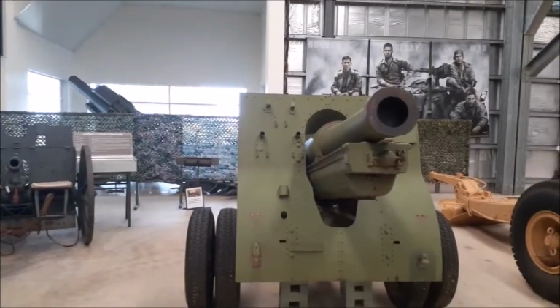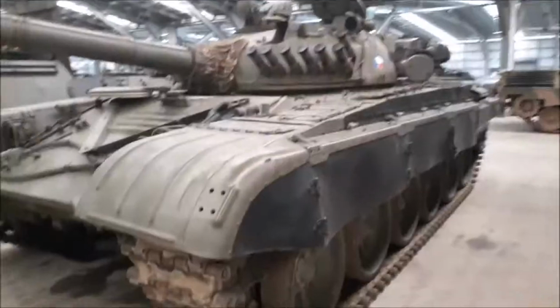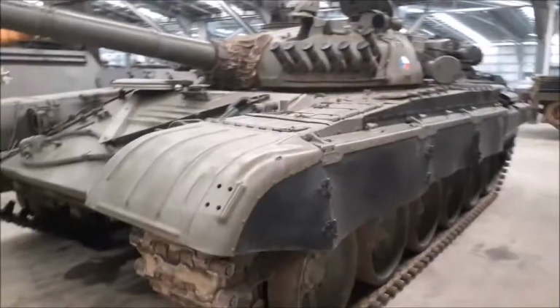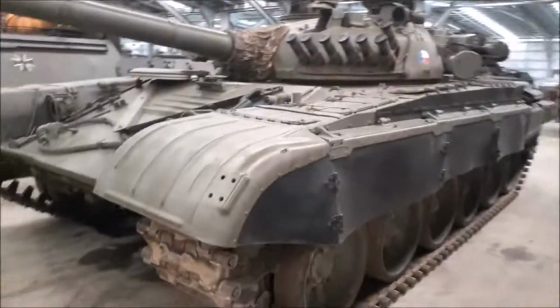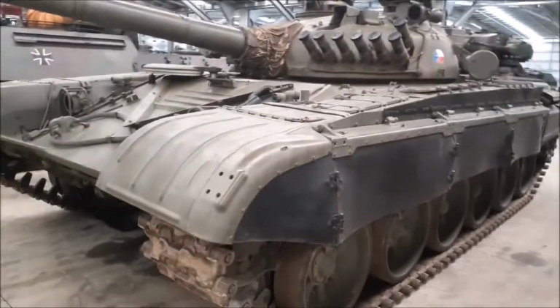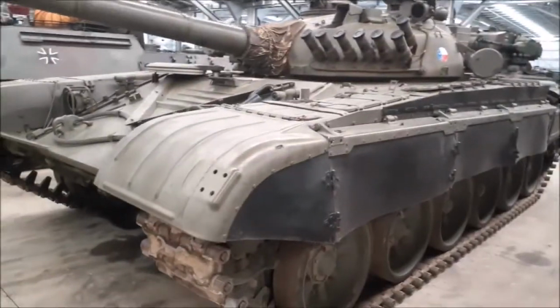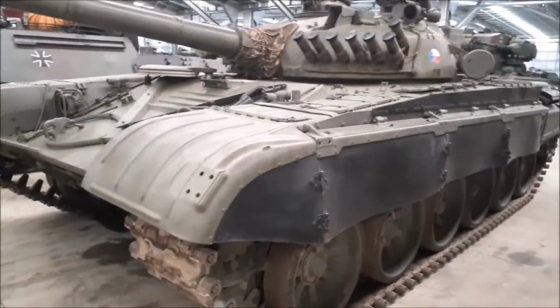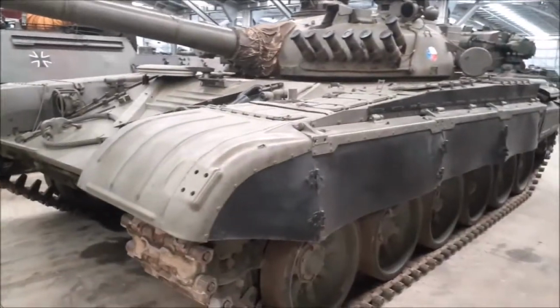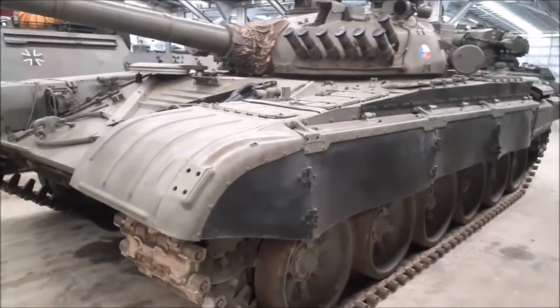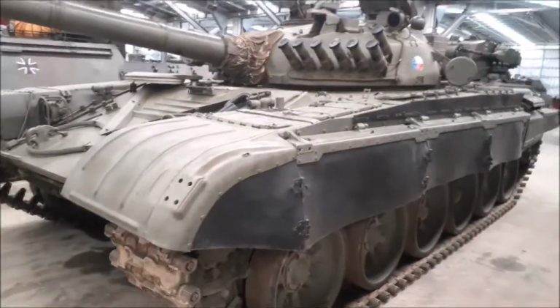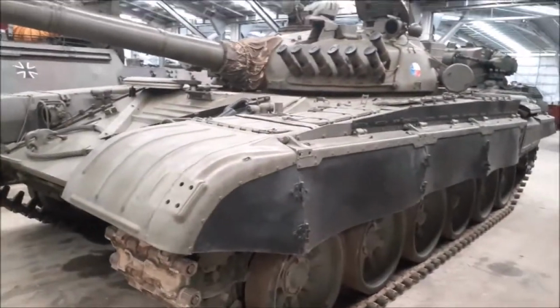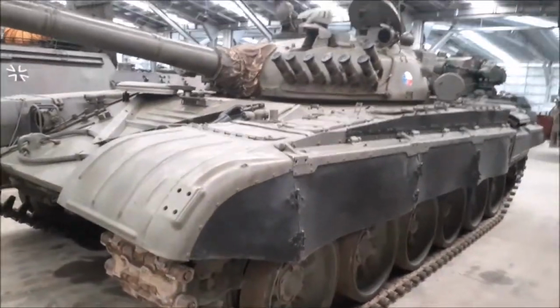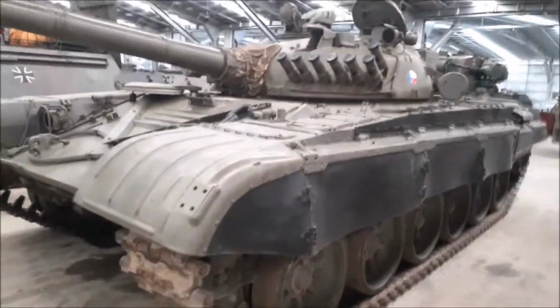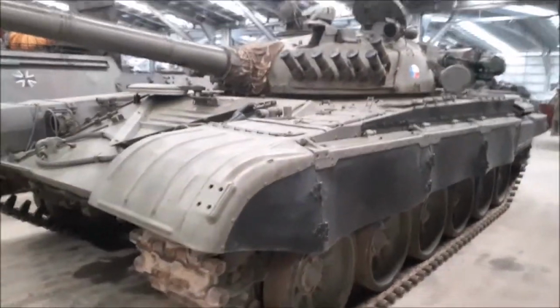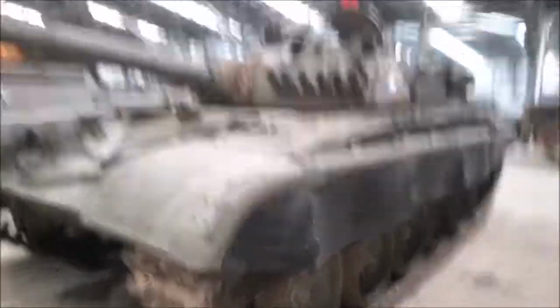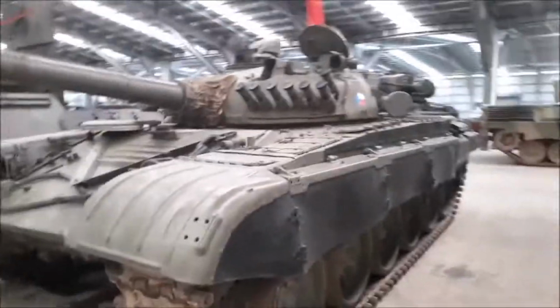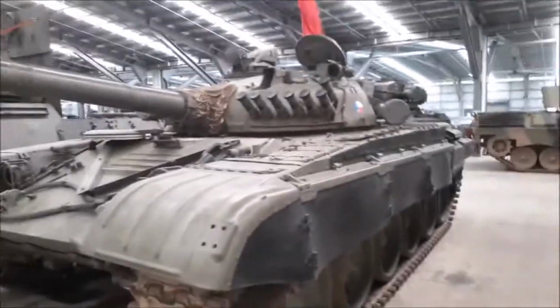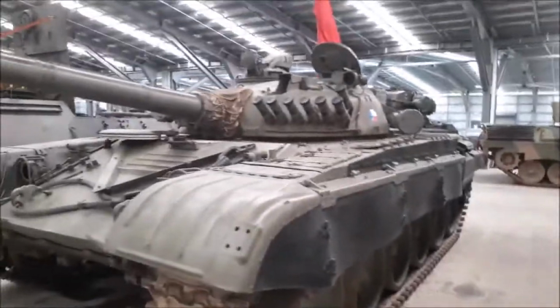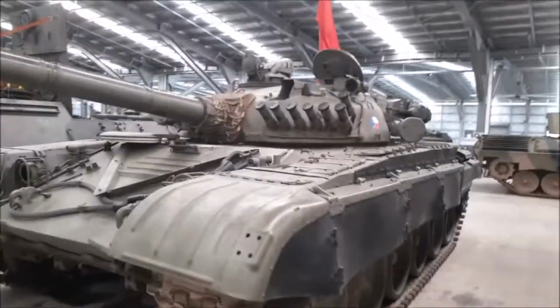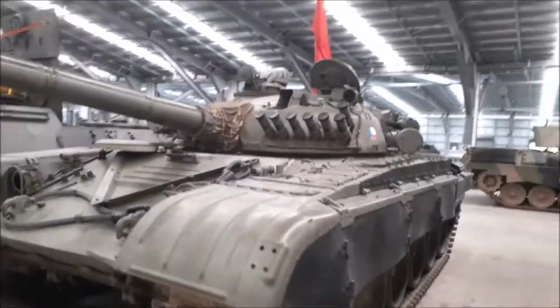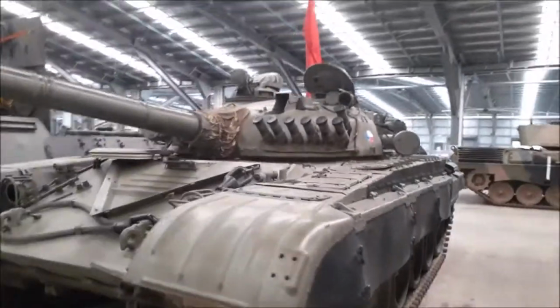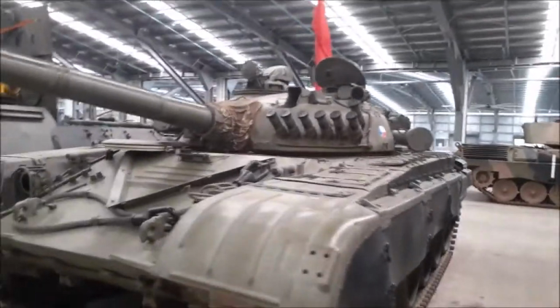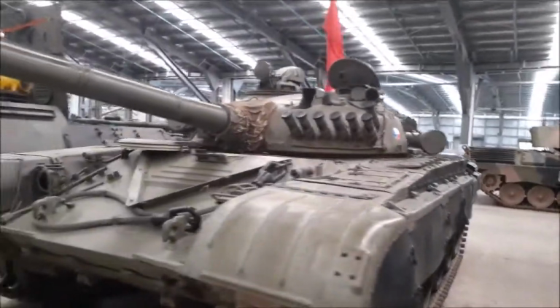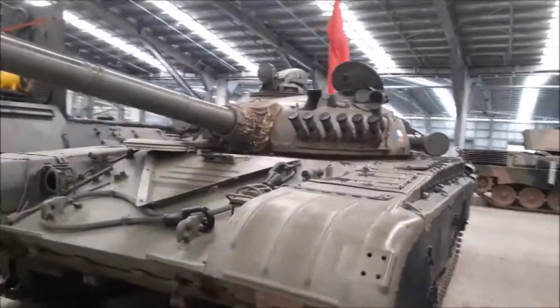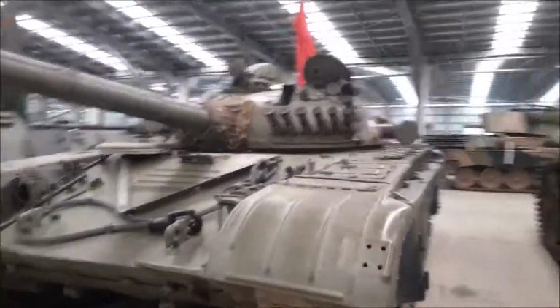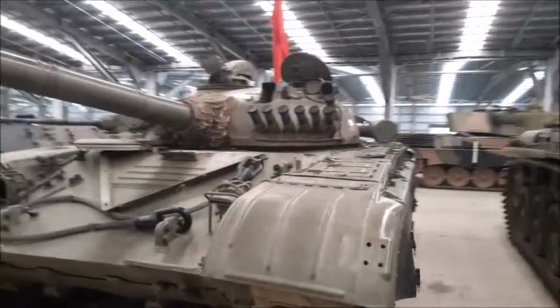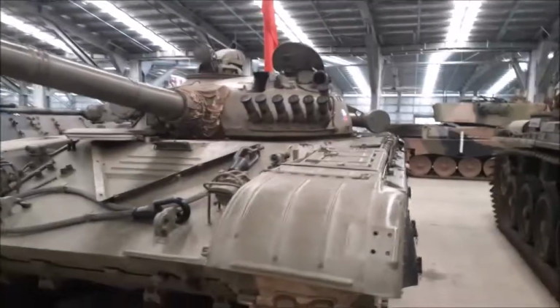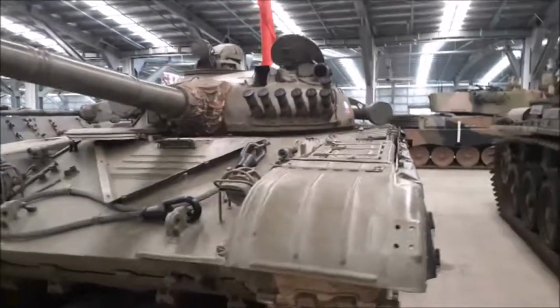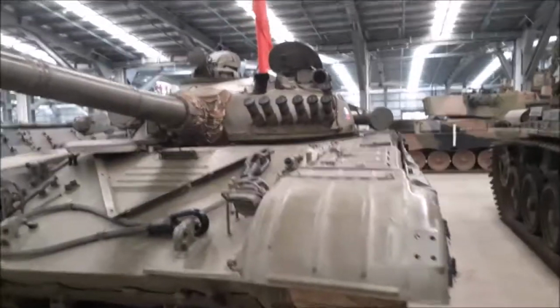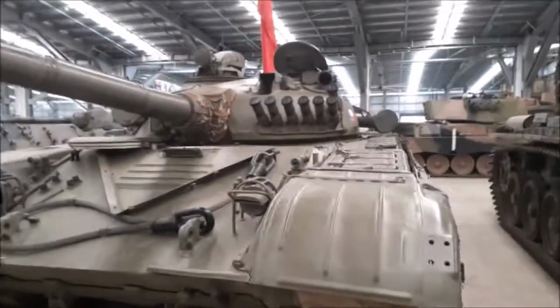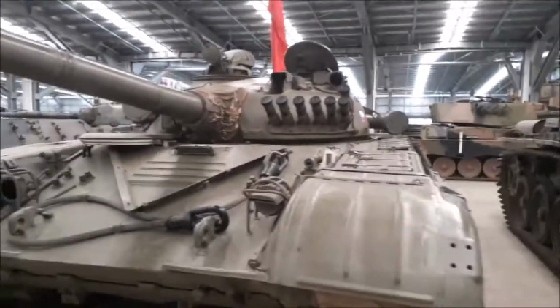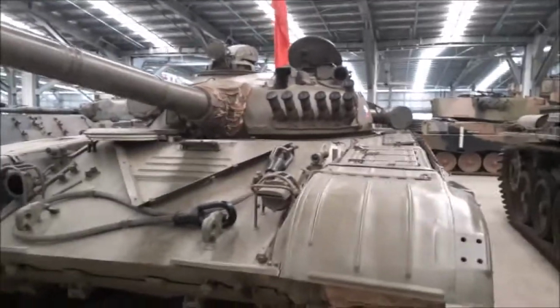The E2 - really low profile. Amazing looking tank.